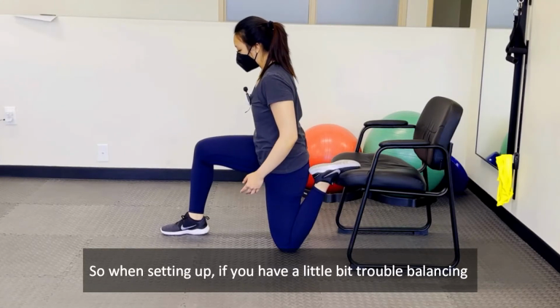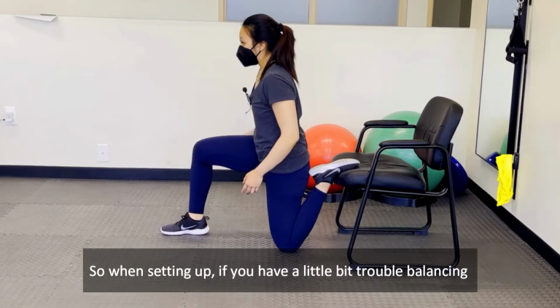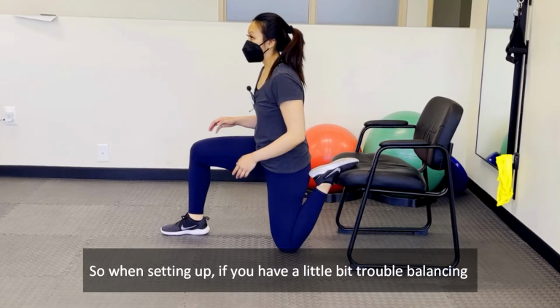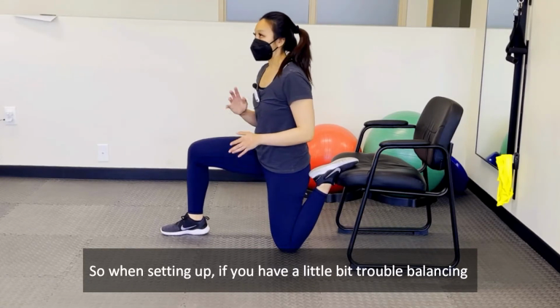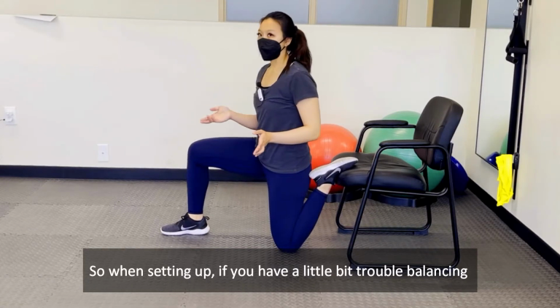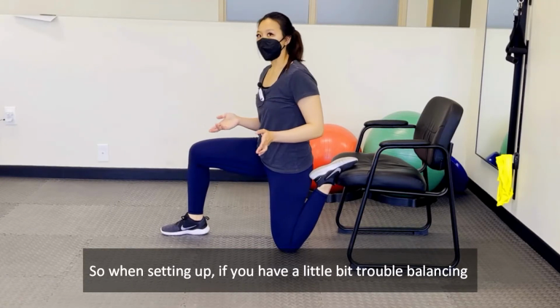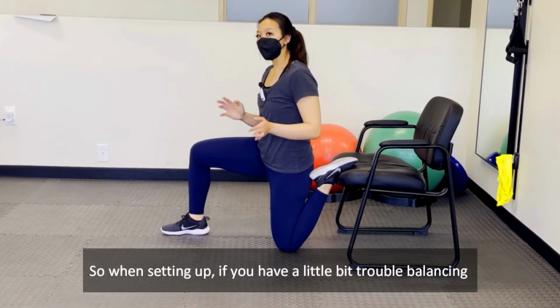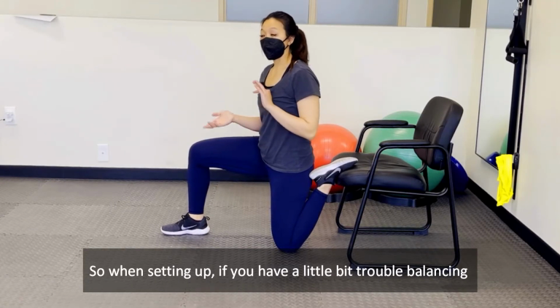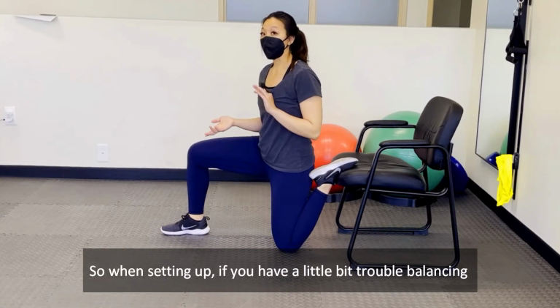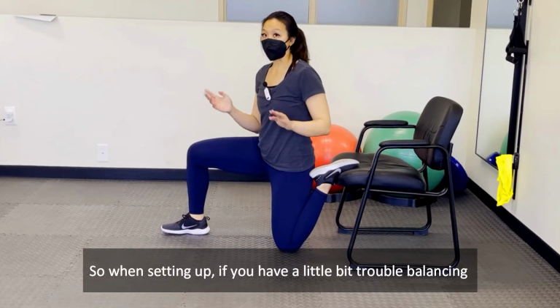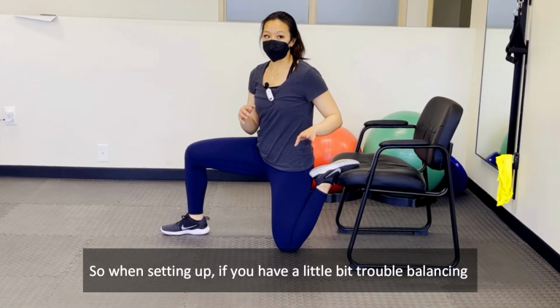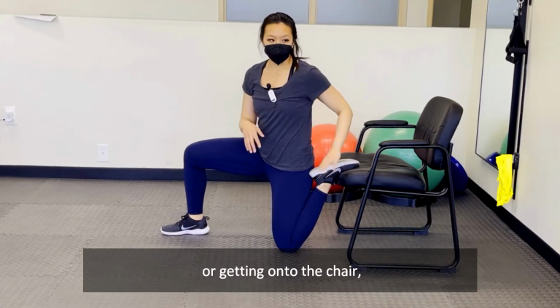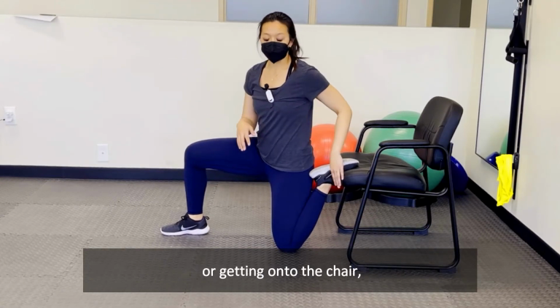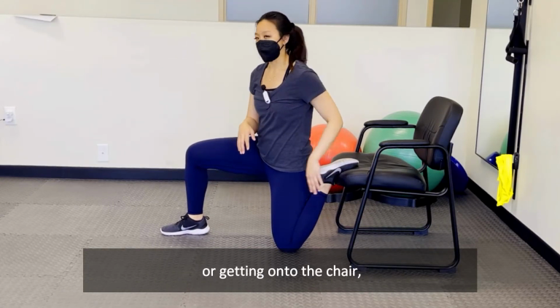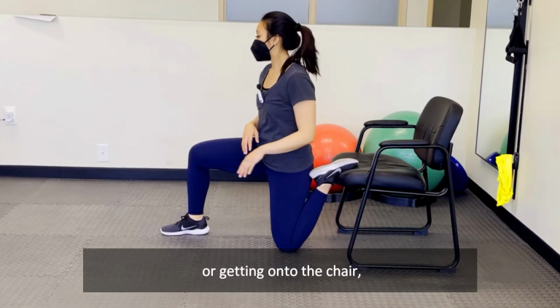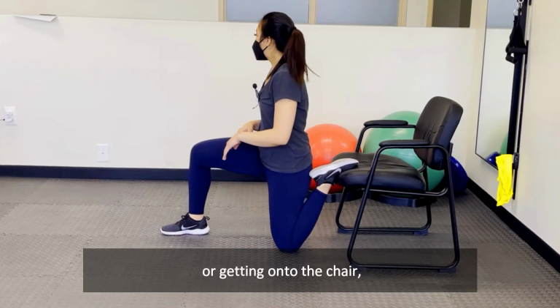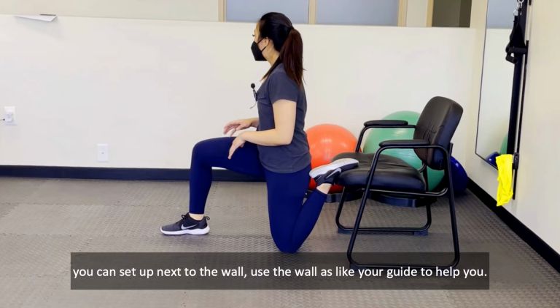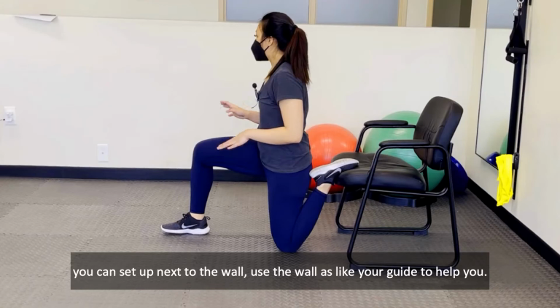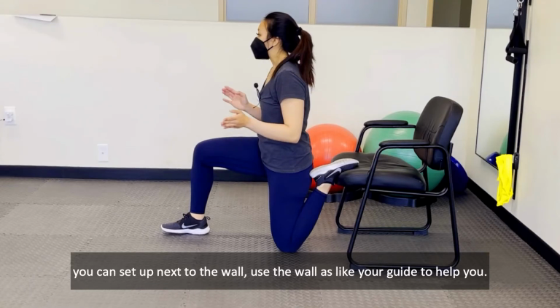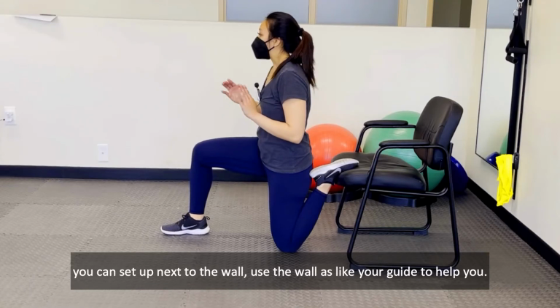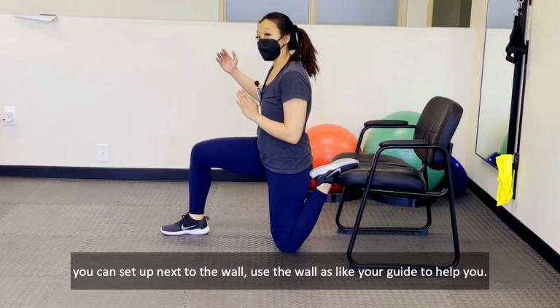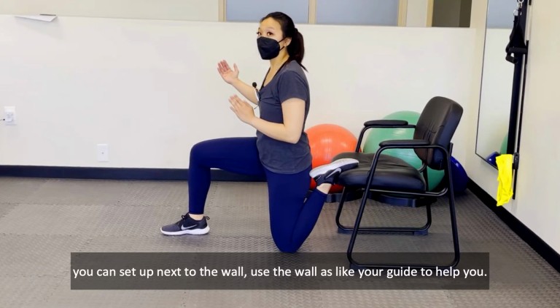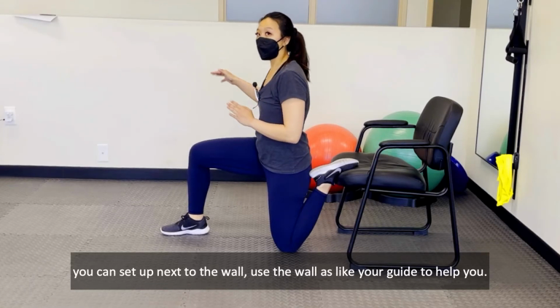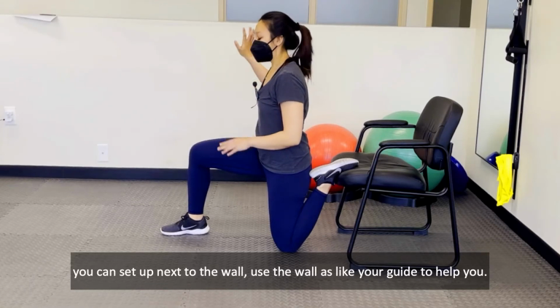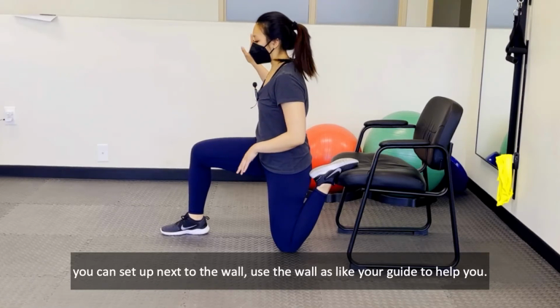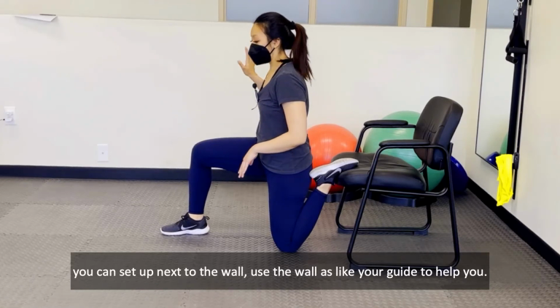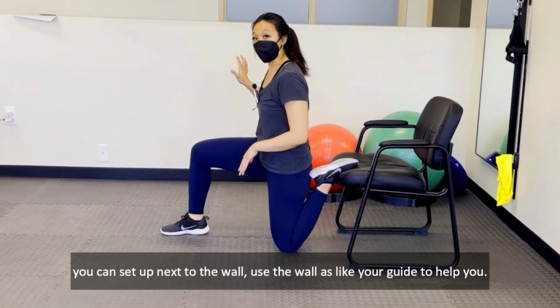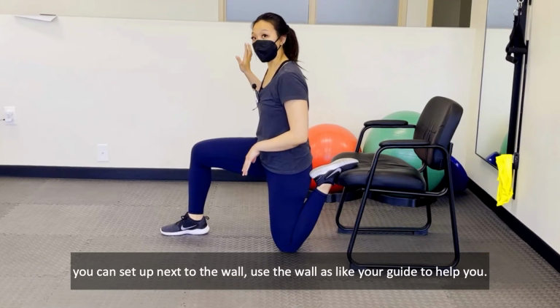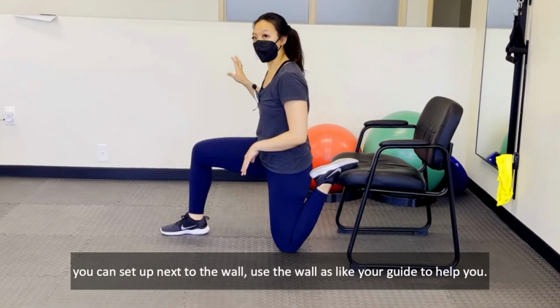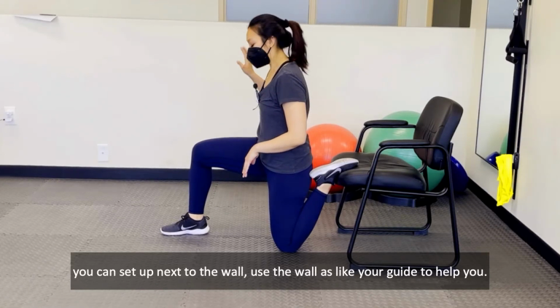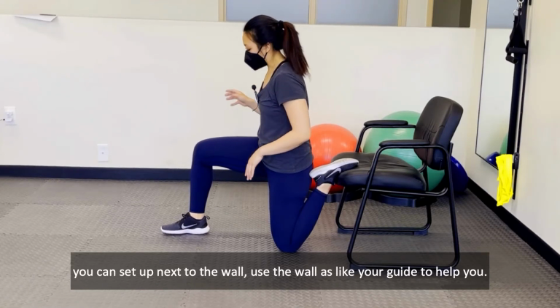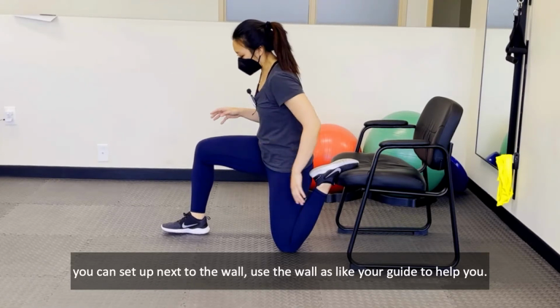When setting up, if you have a little bit of trouble balancing or getting onto the chair, you can set up next to the wall and use the wall as your guide to help you.